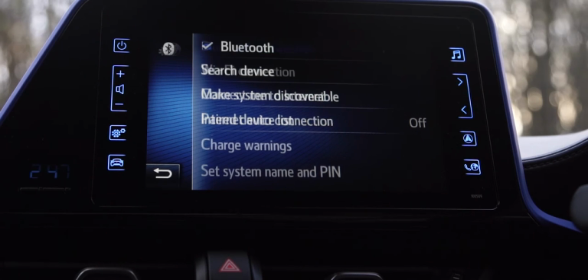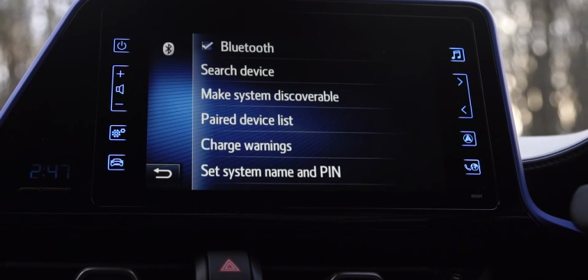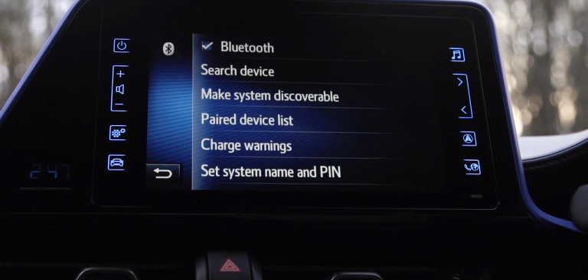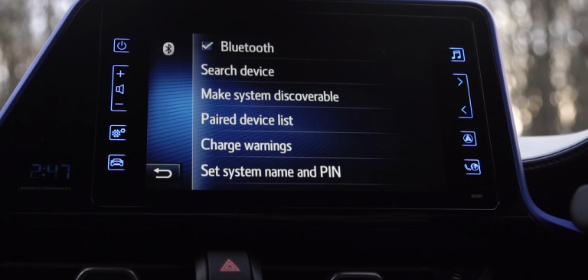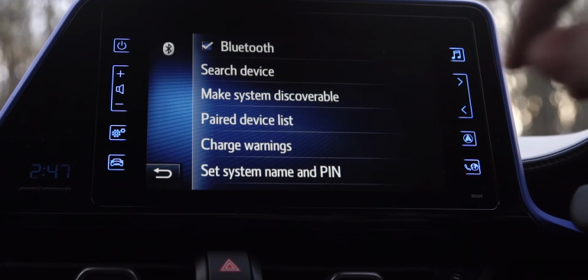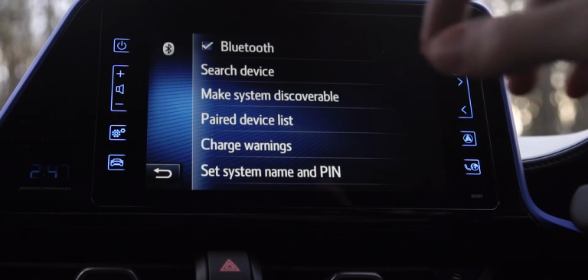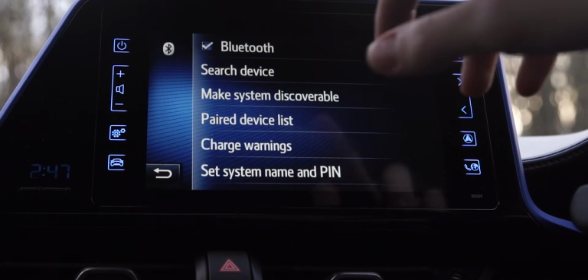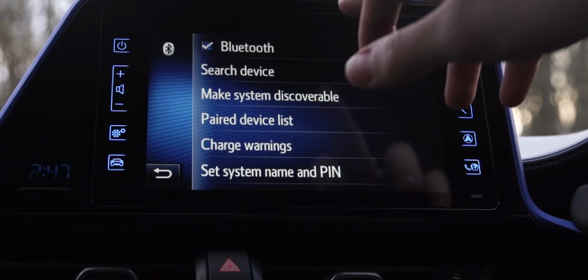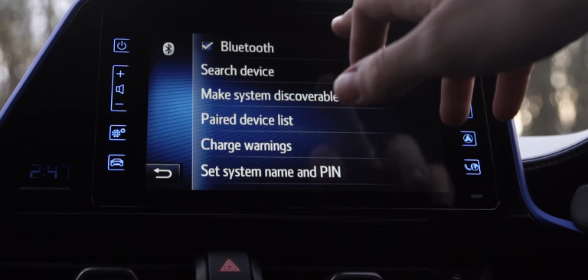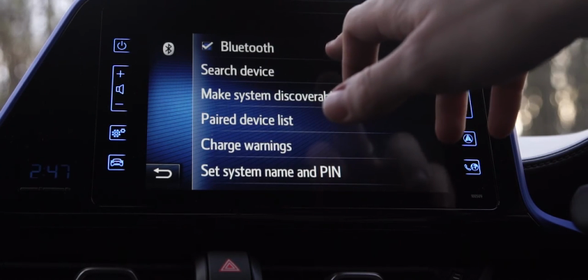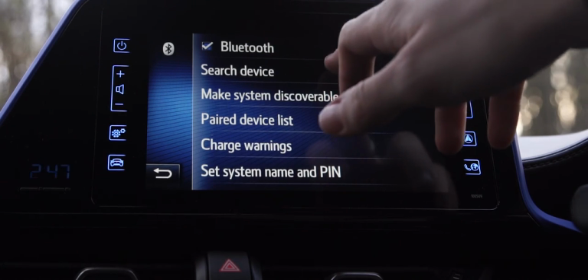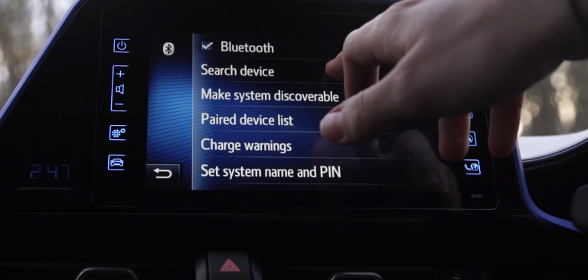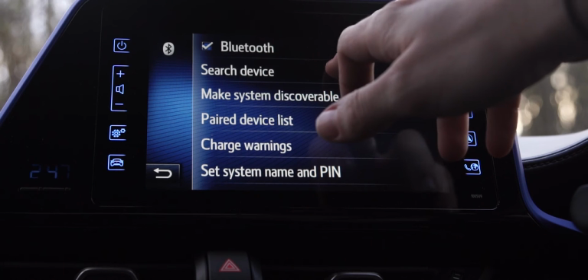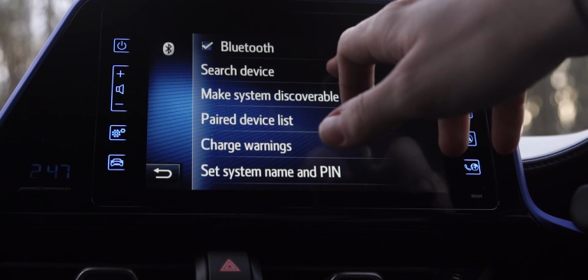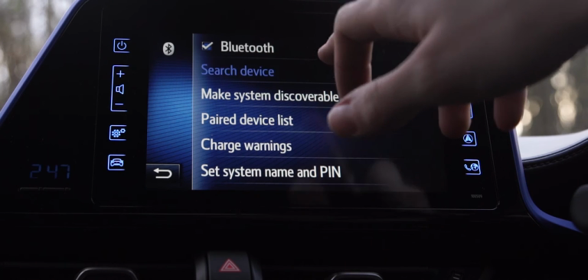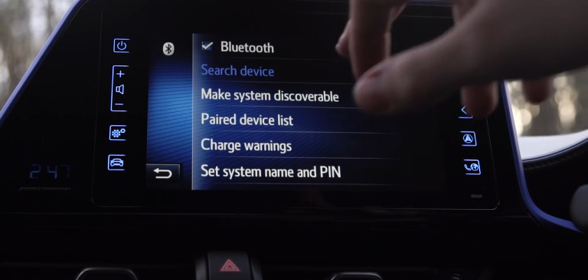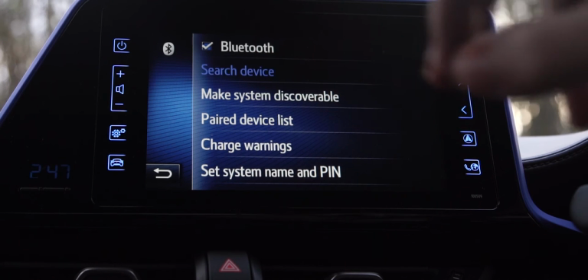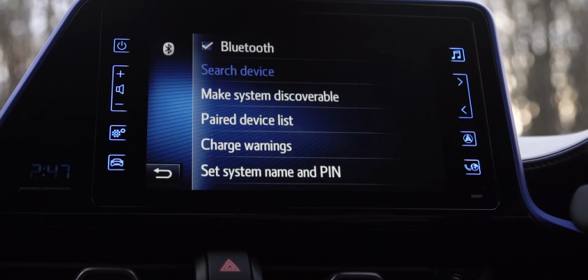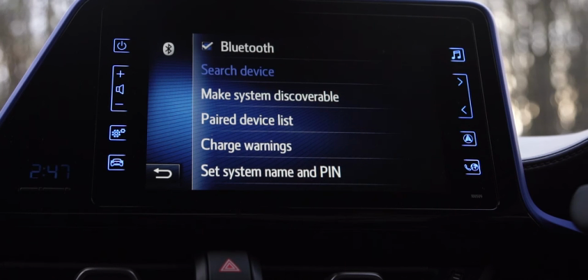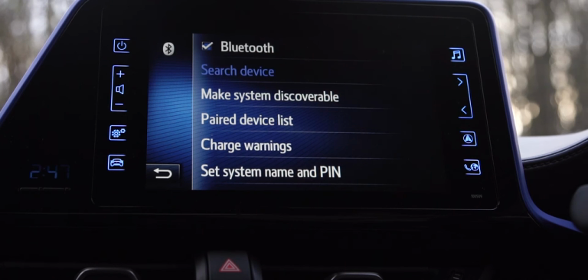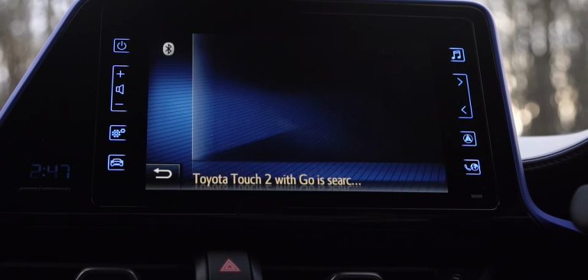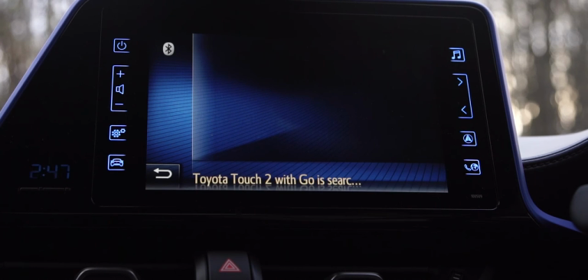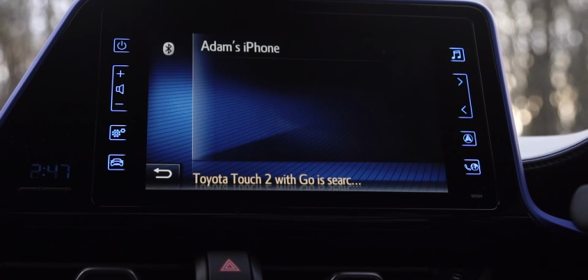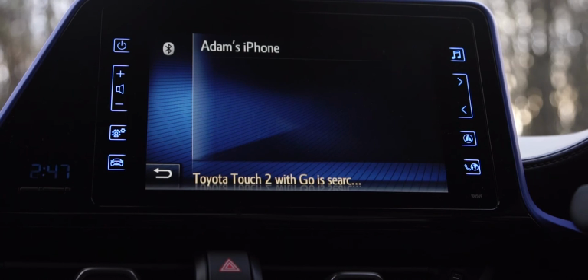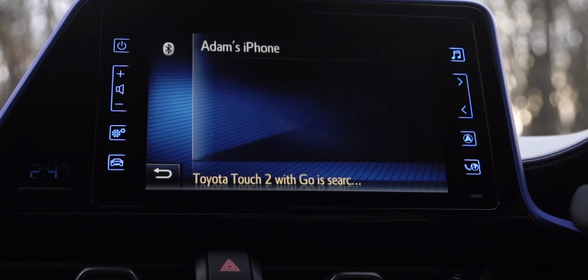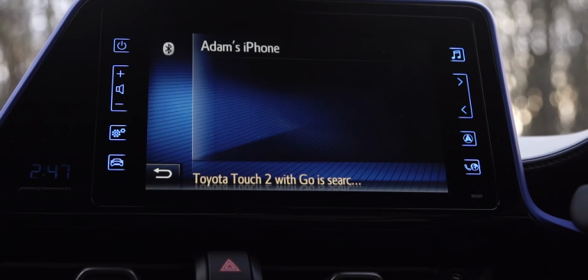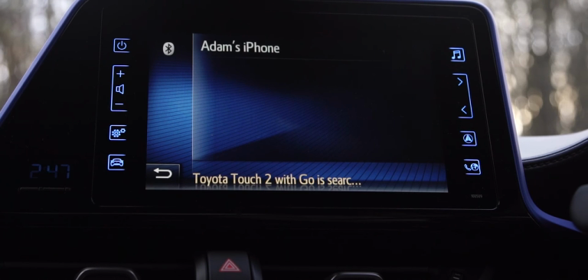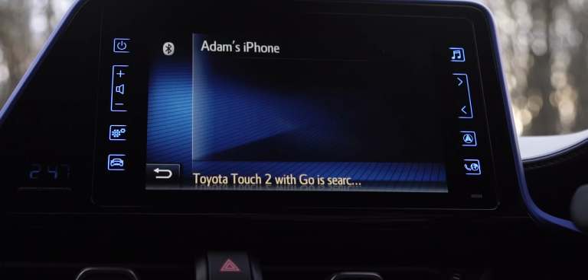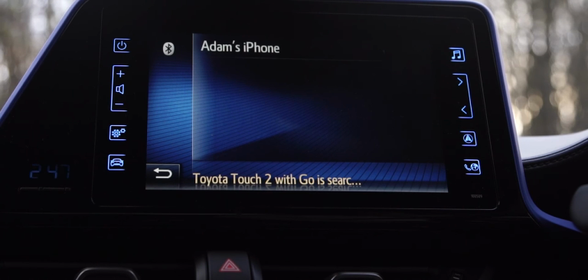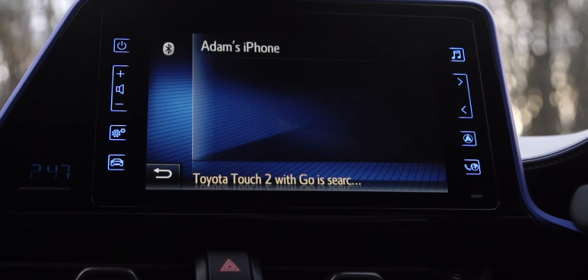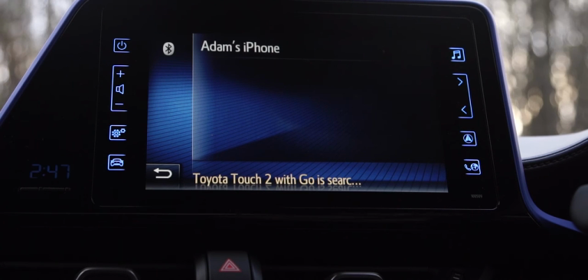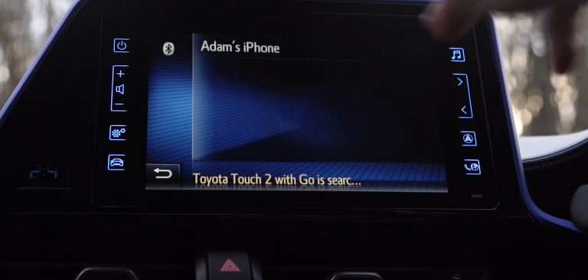Once in here we want to search for your smartphone, so press search device and once it's shown simply press it.